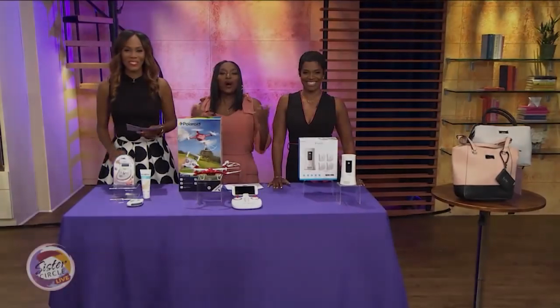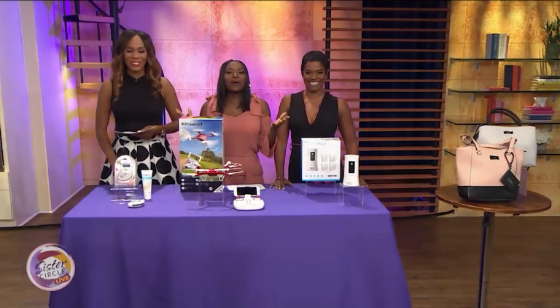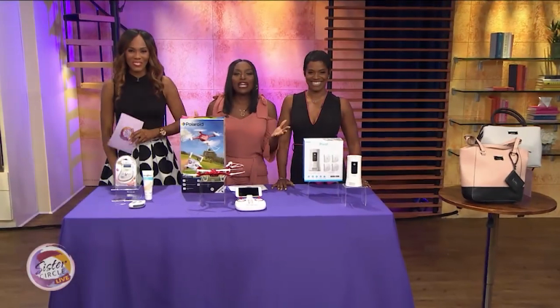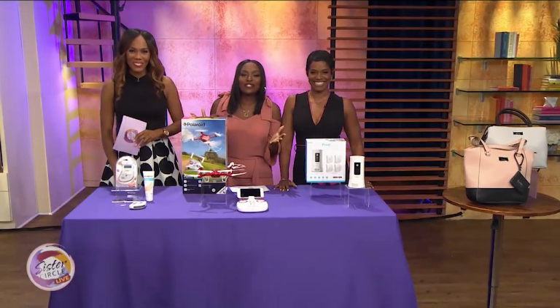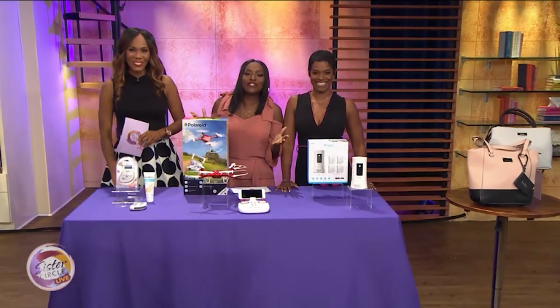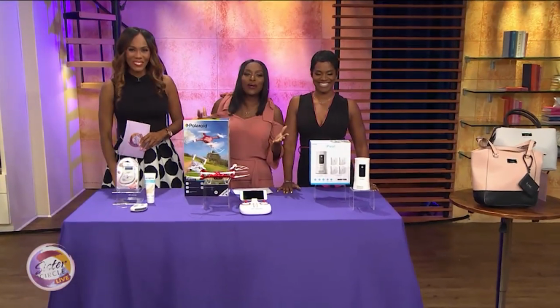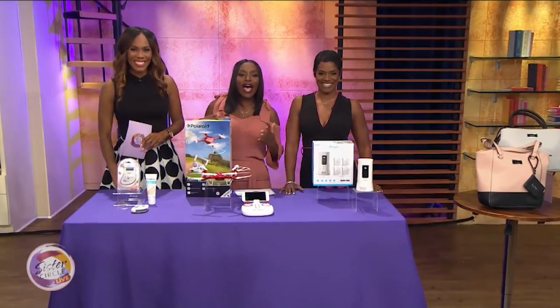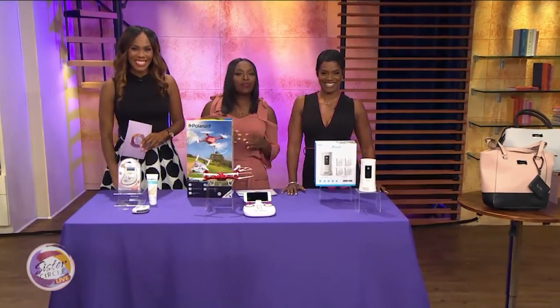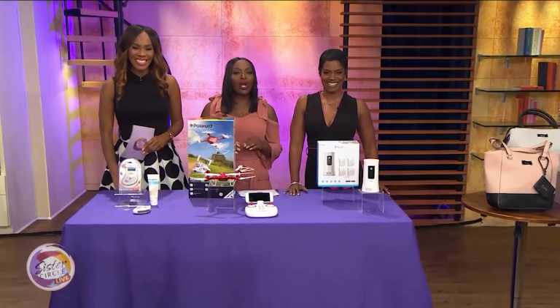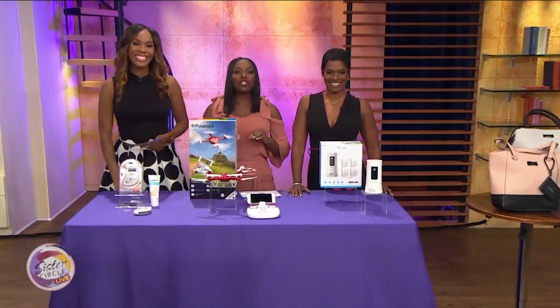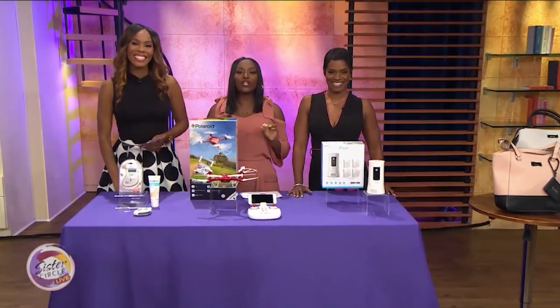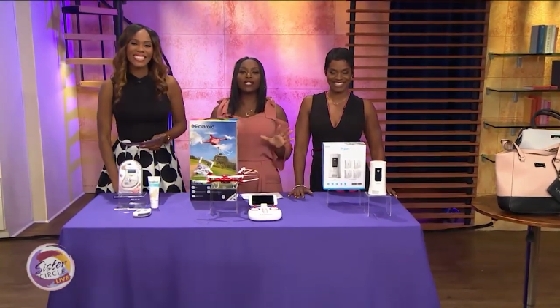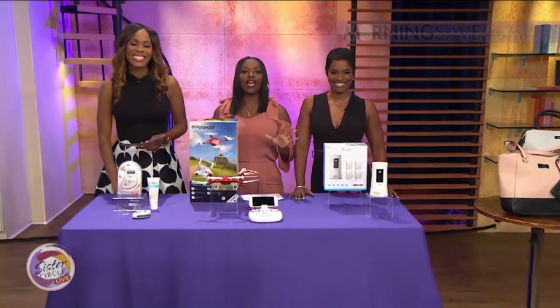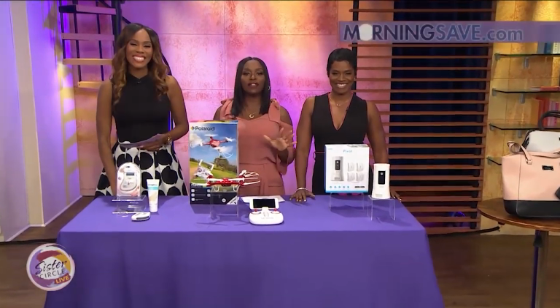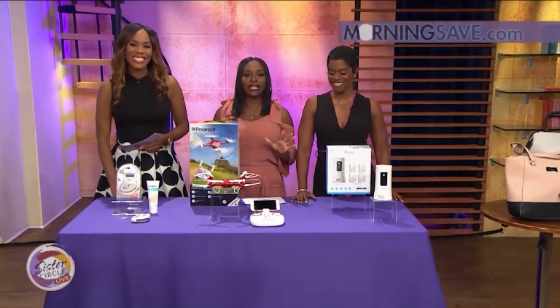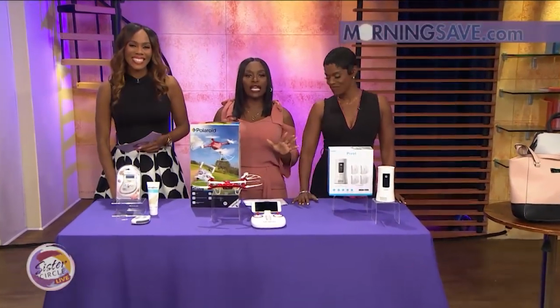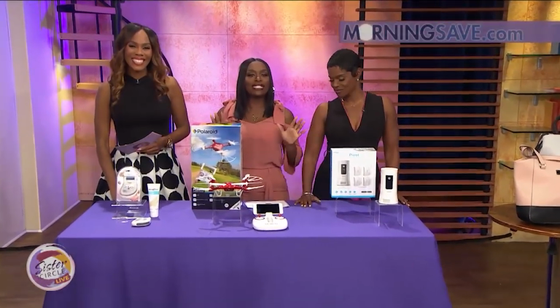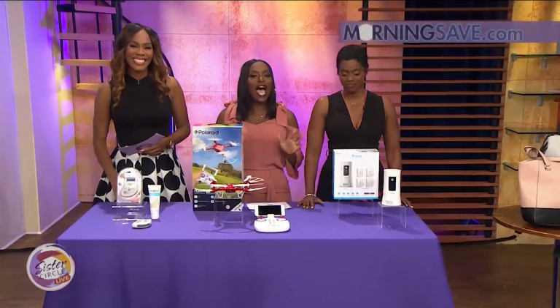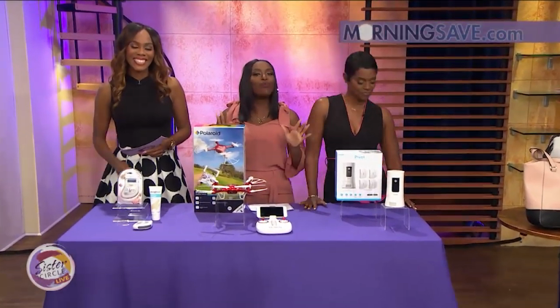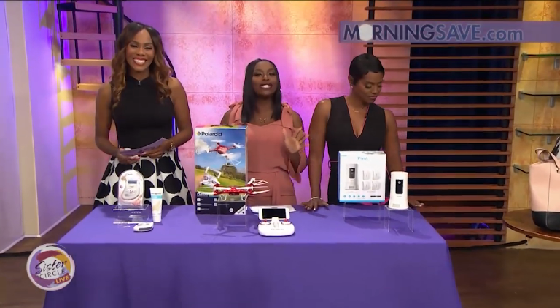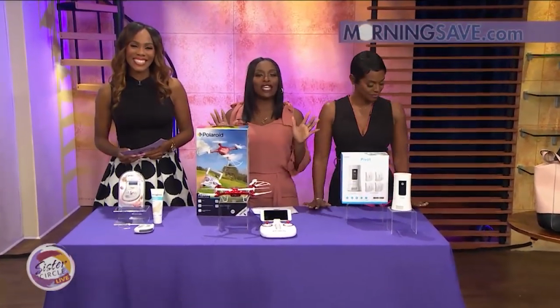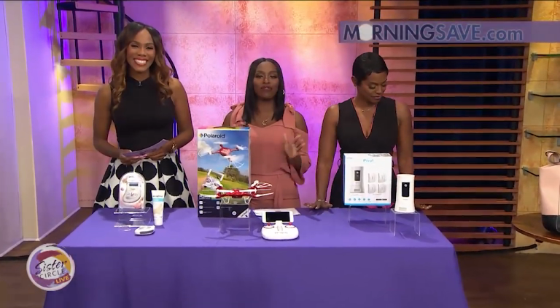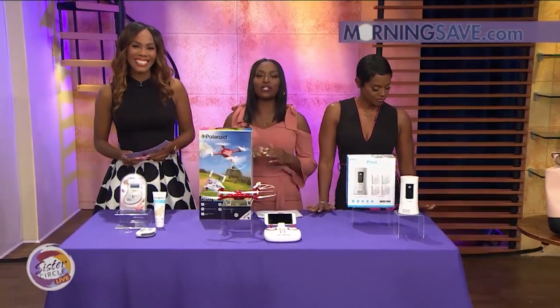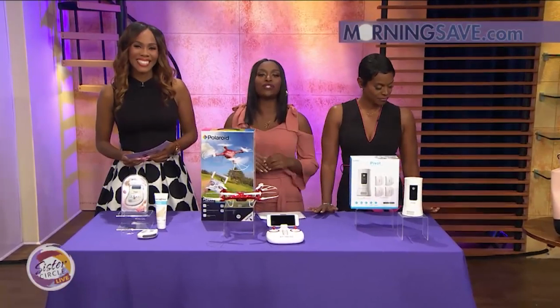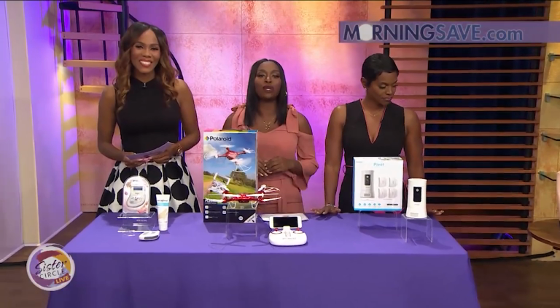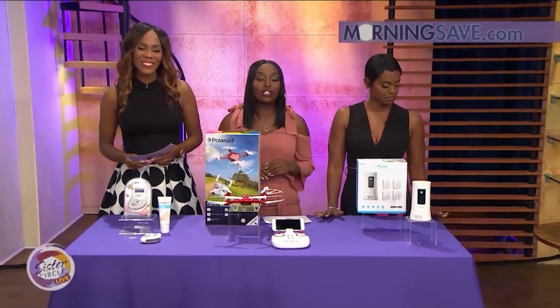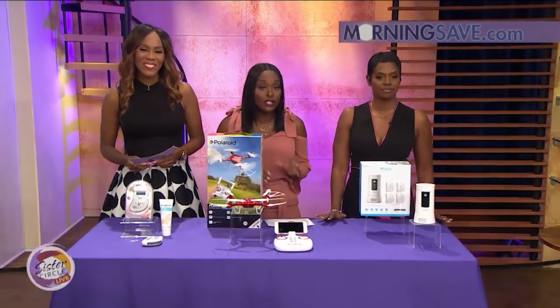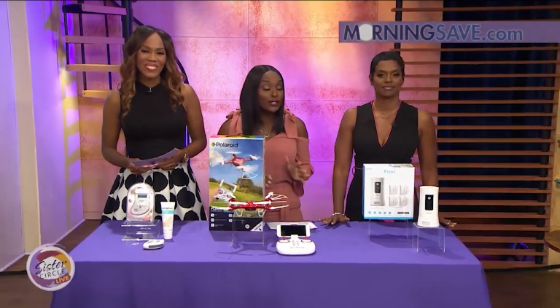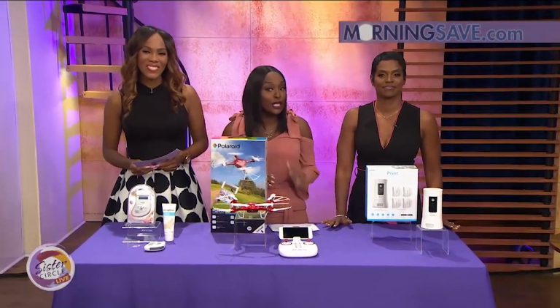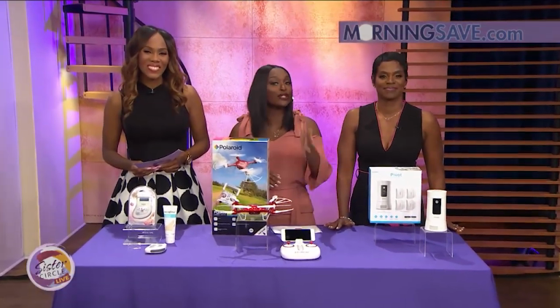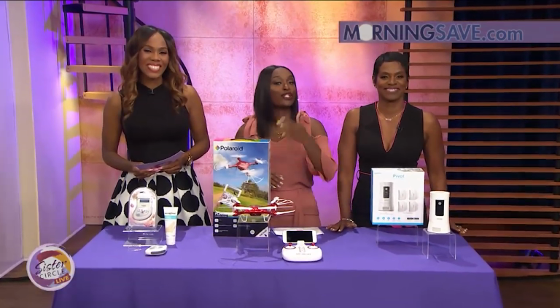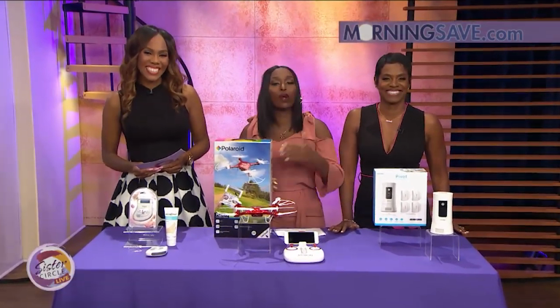Welcome back to Sister Circle Live. We are so excited for this. It's time once again for our Sister Circle.